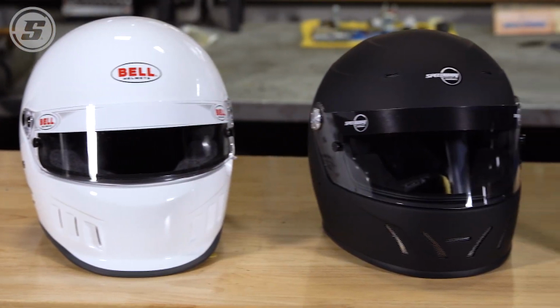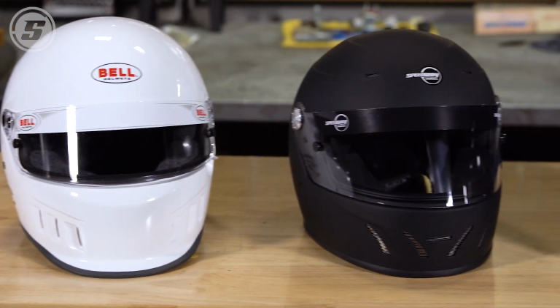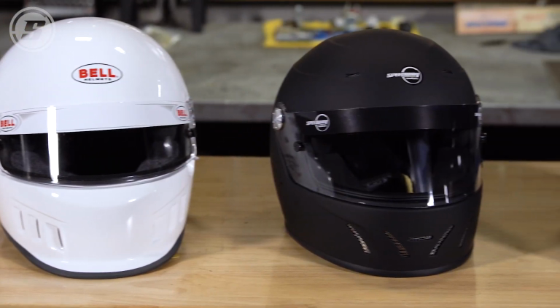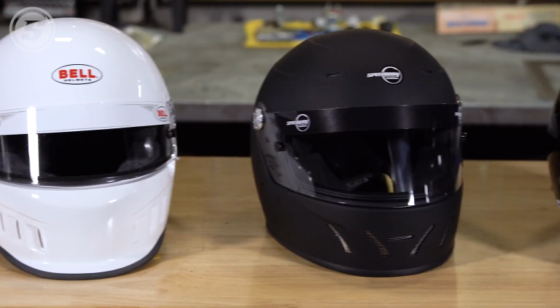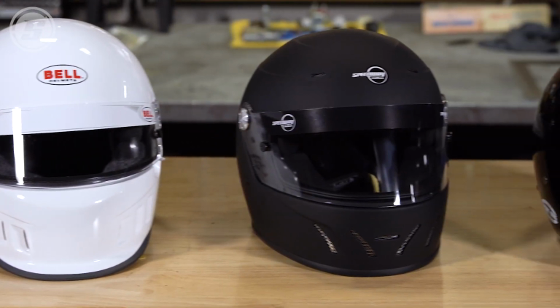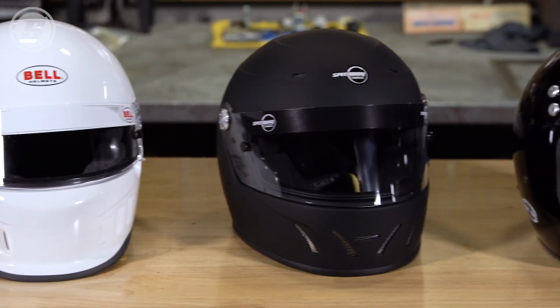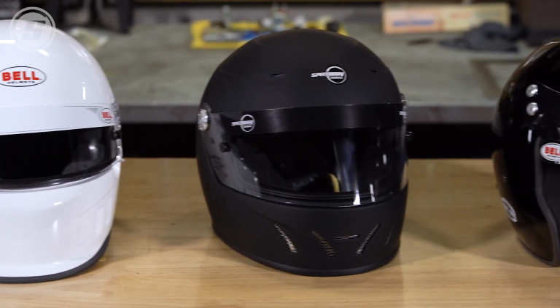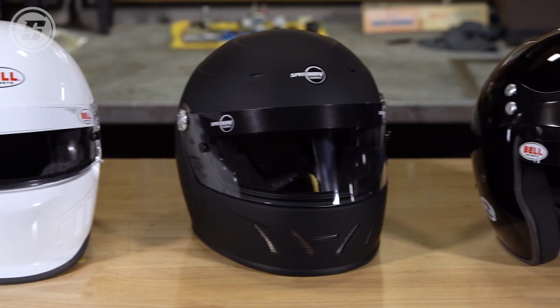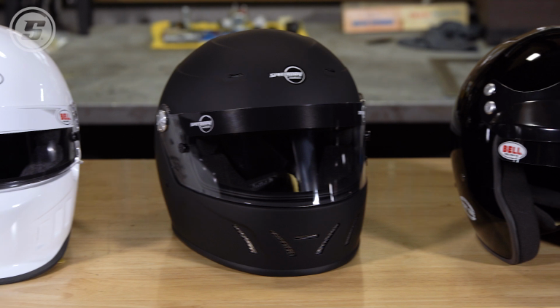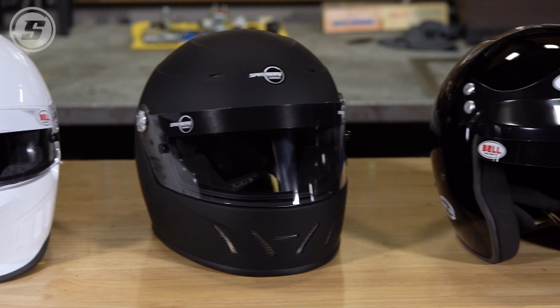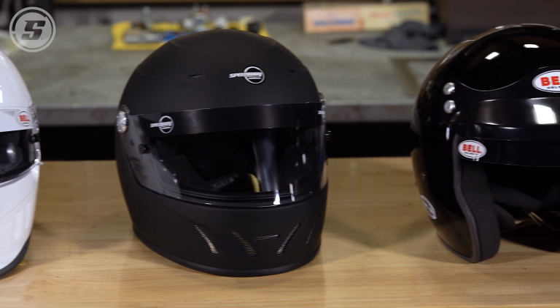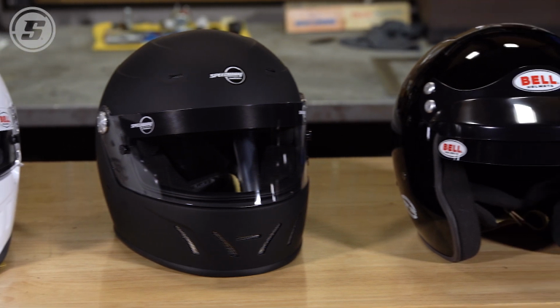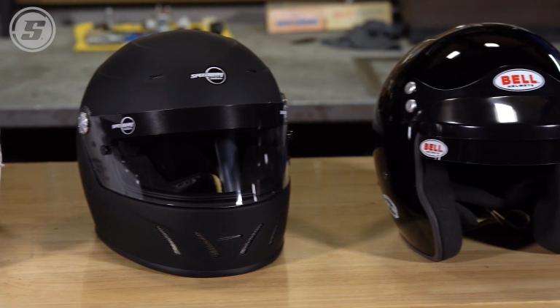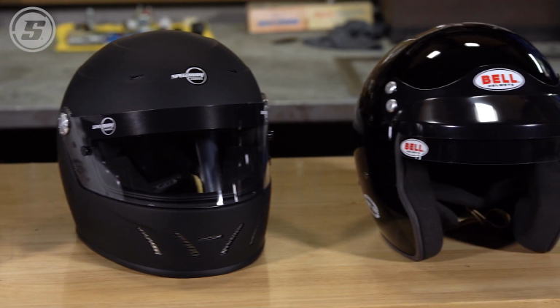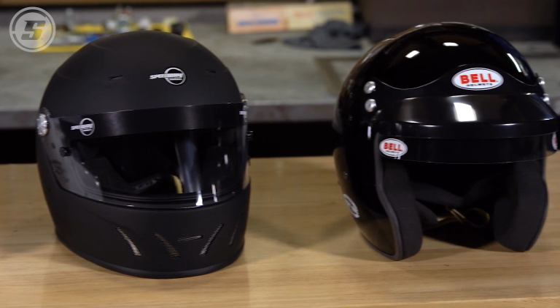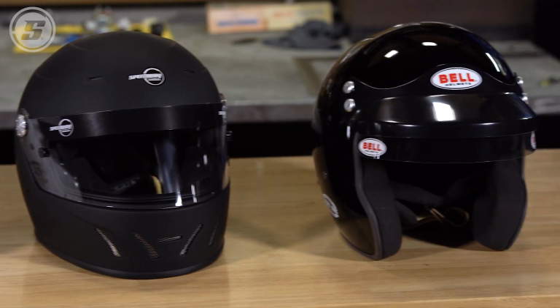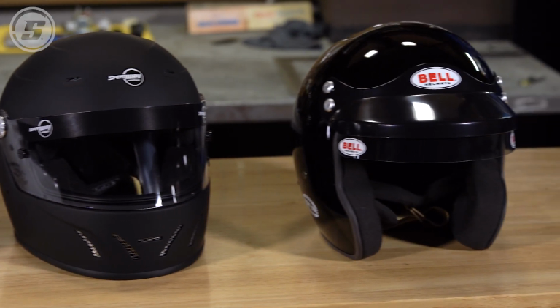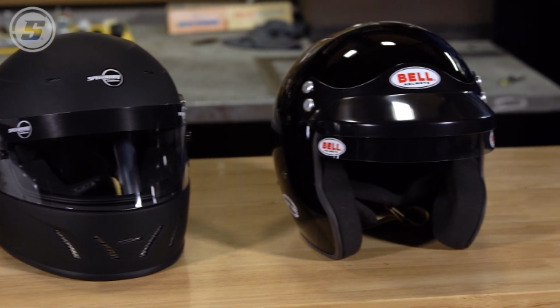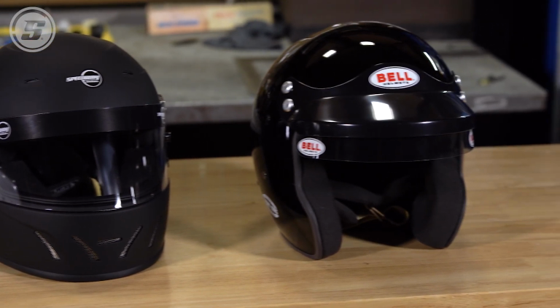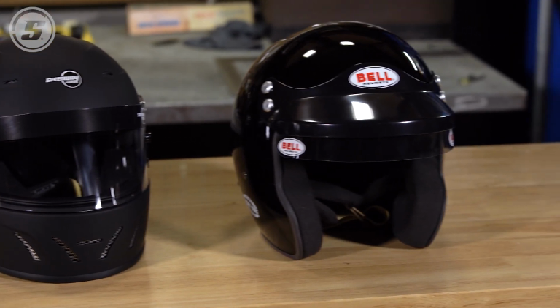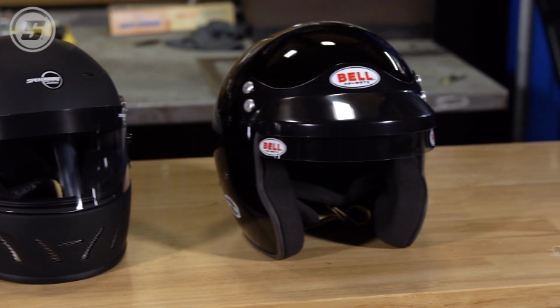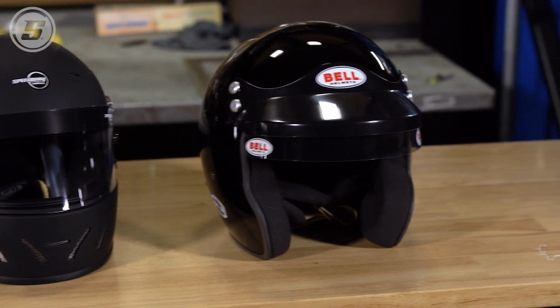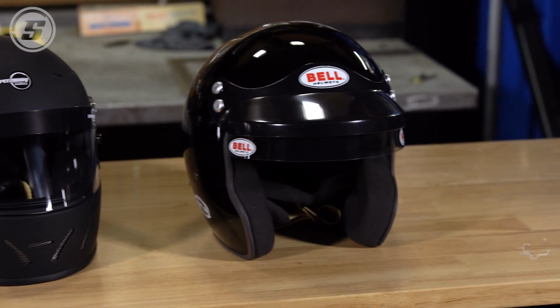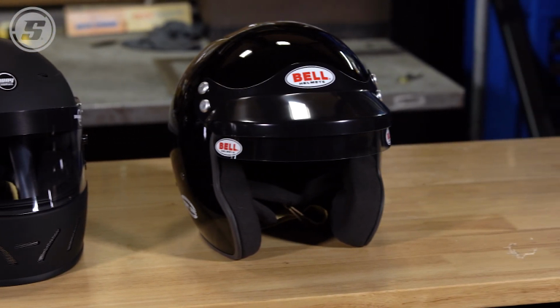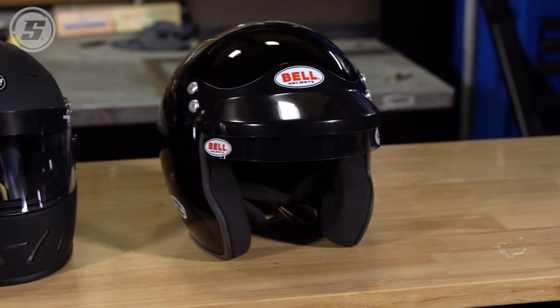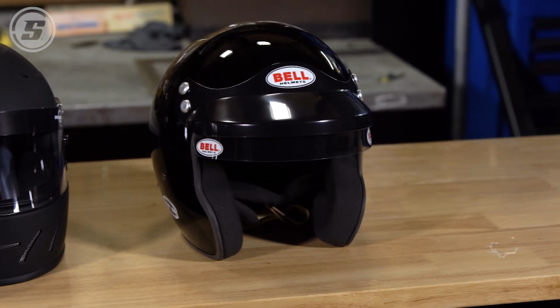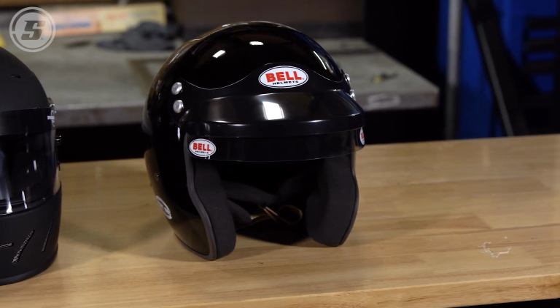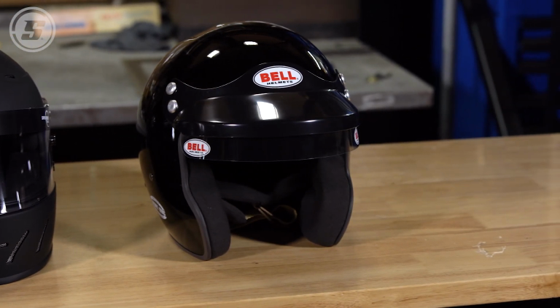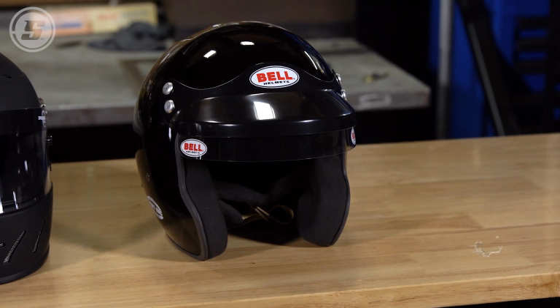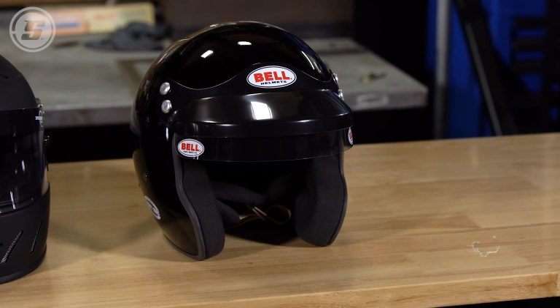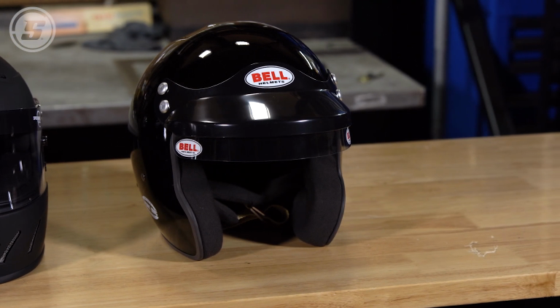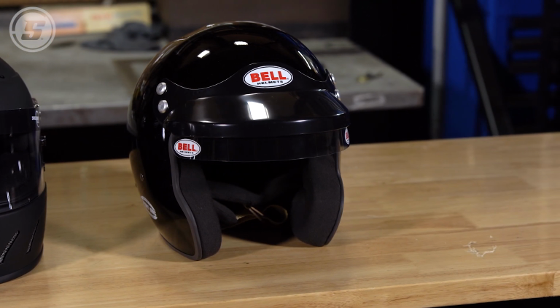Those are just a few things to consider when you're shopping for a racing helmet. Thank you Lonnie, and thanks to everybody for watching.